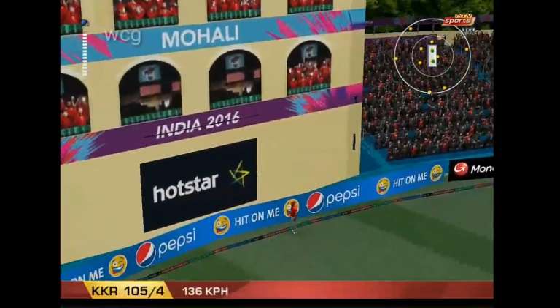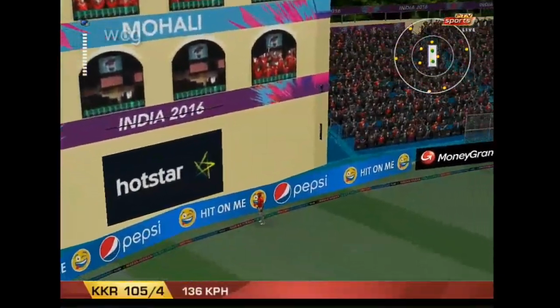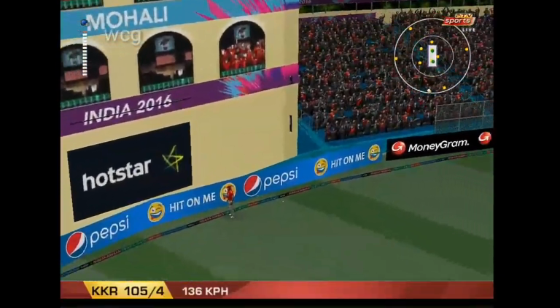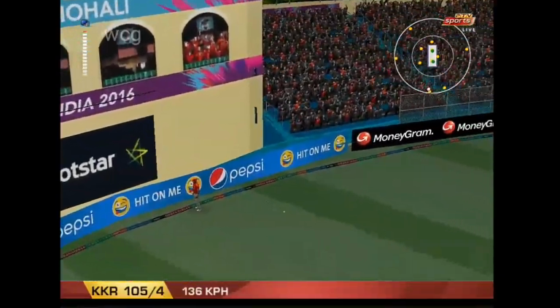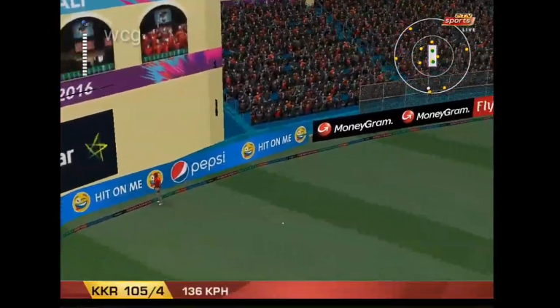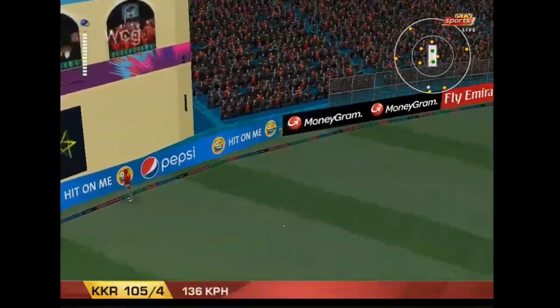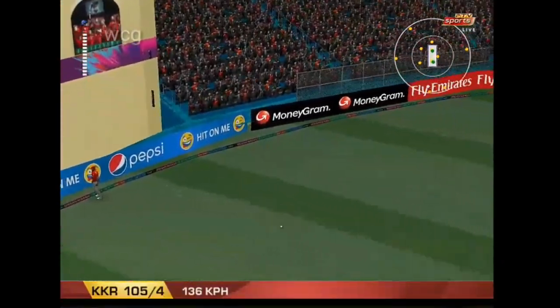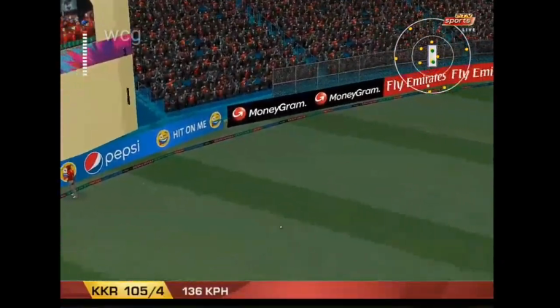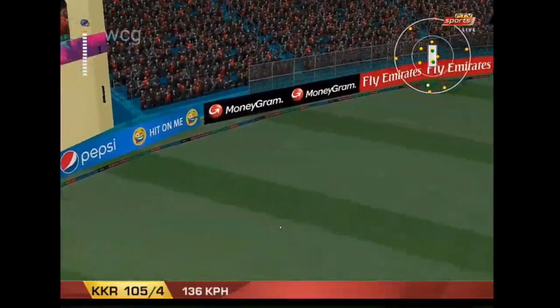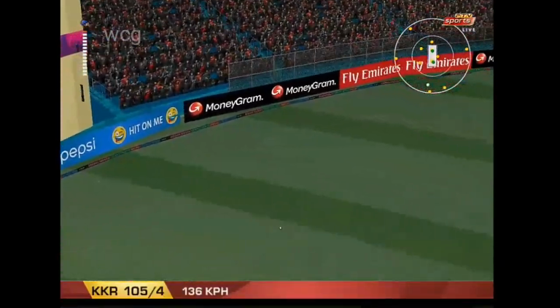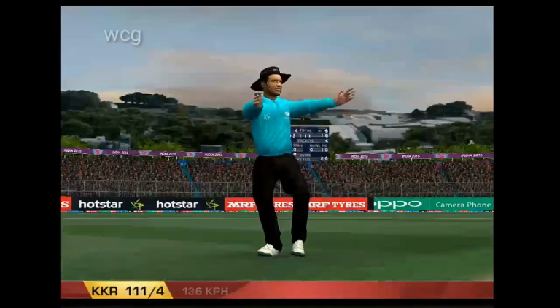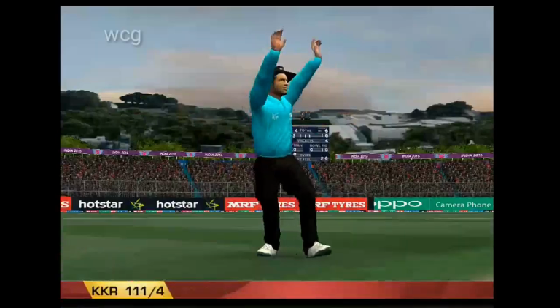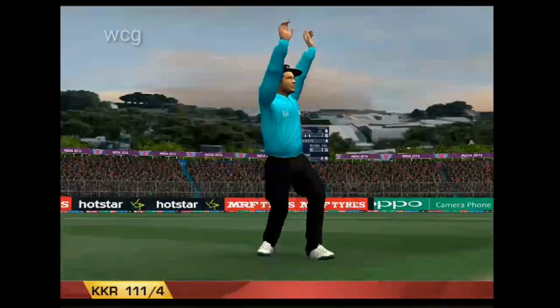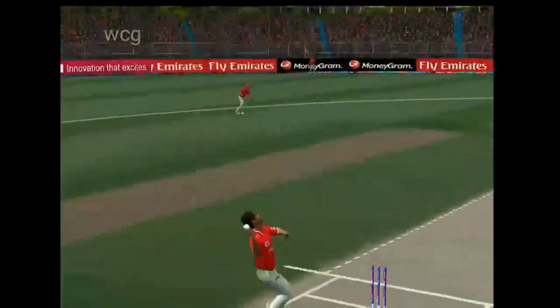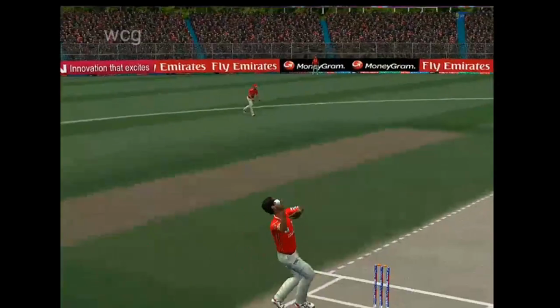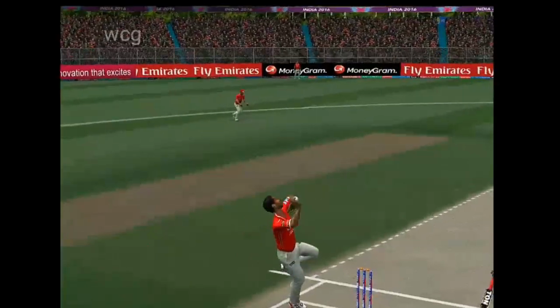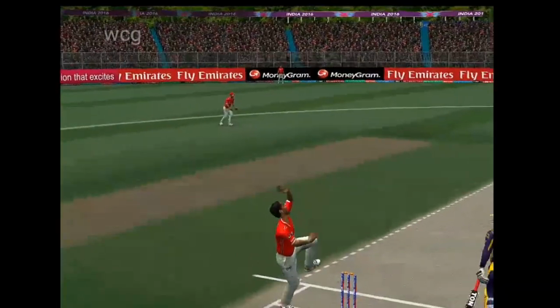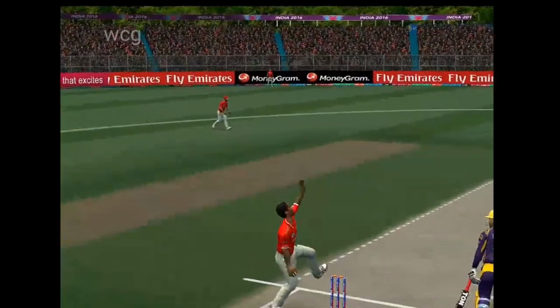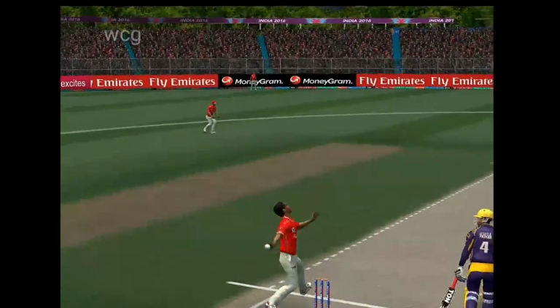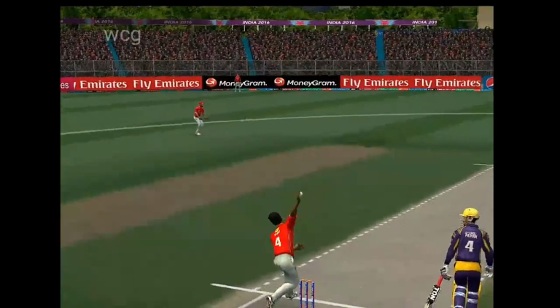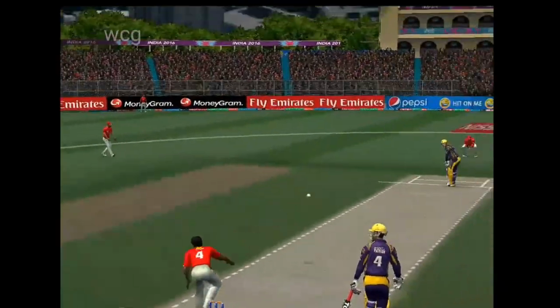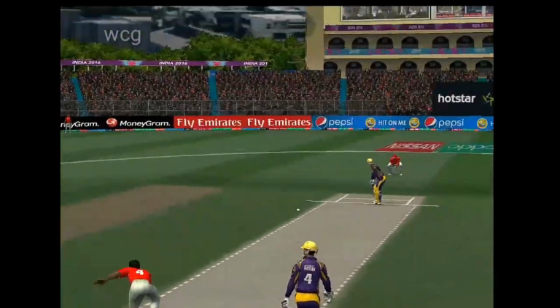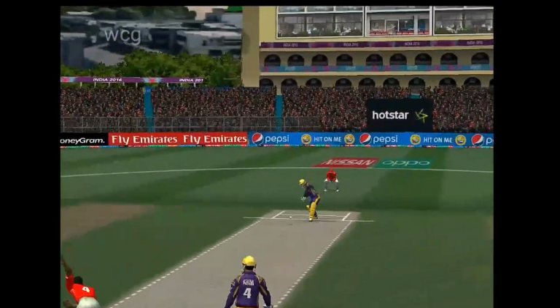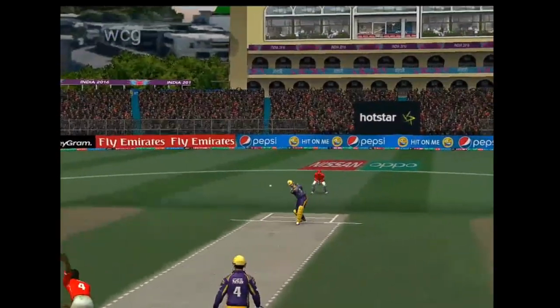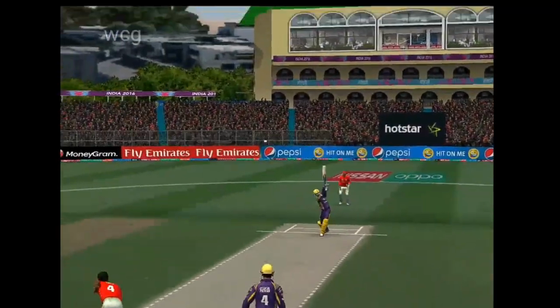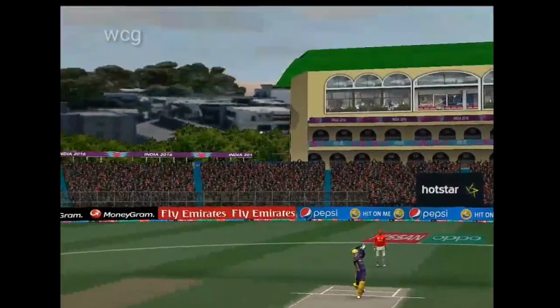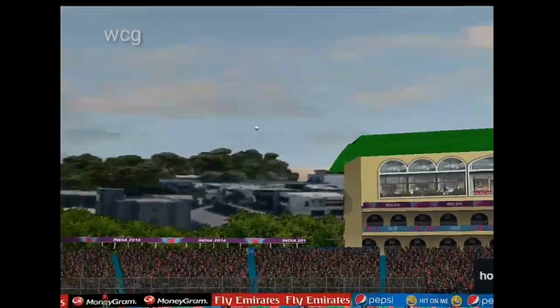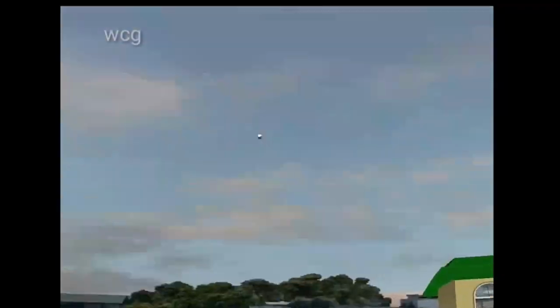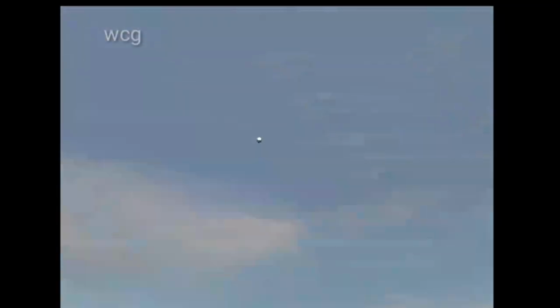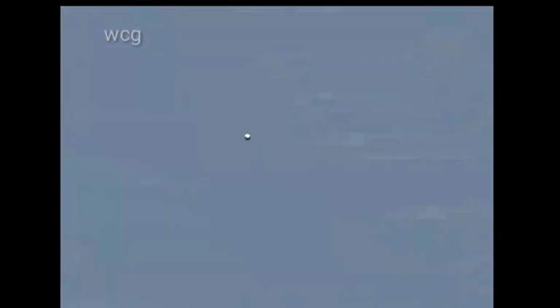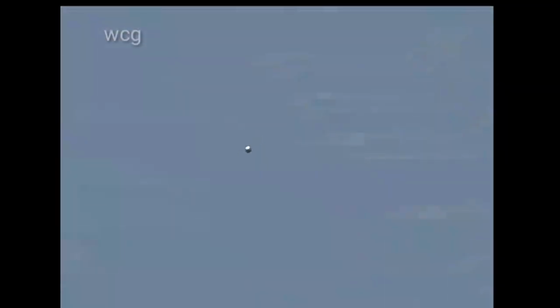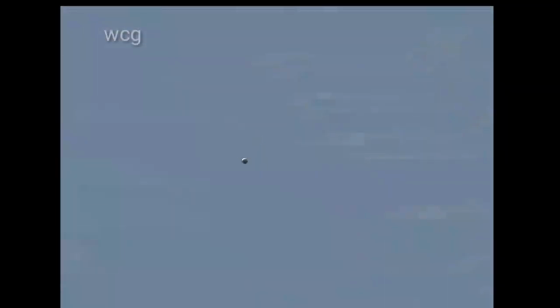He has smashed that a long, long way. That is great to watch for the neutral. Not so good for the bowler.